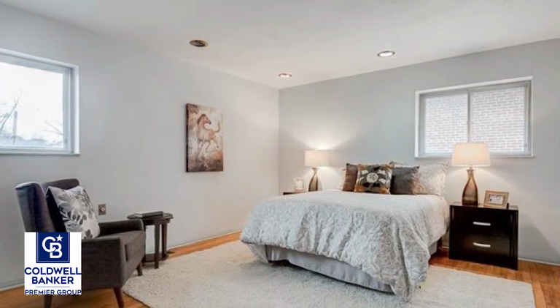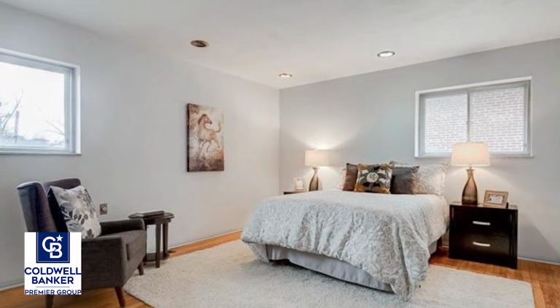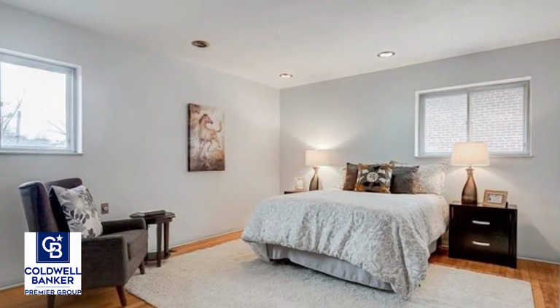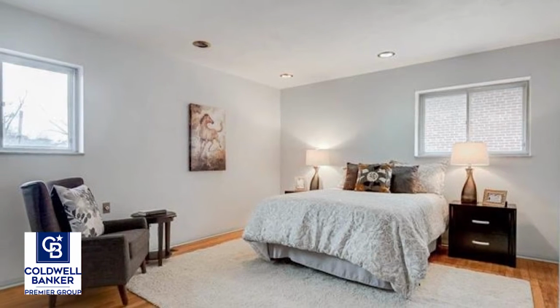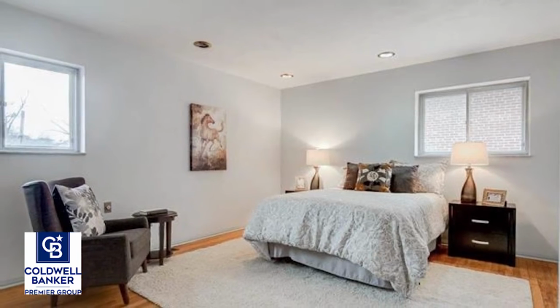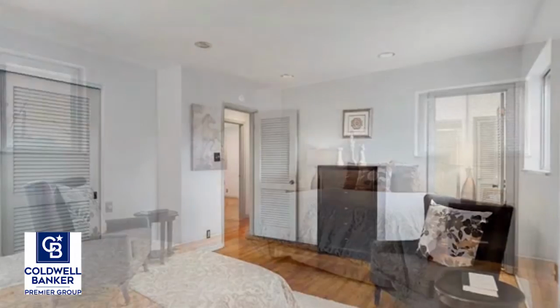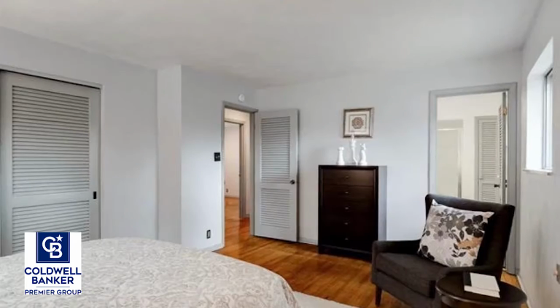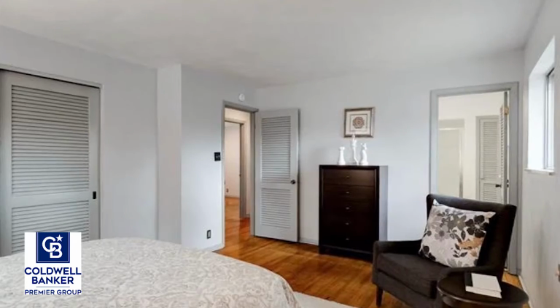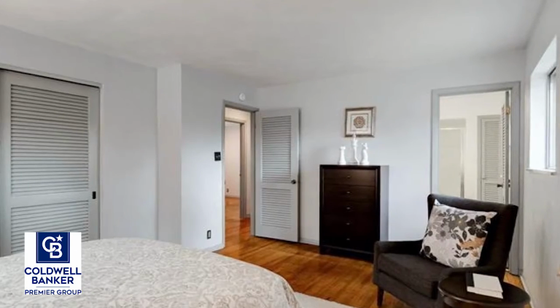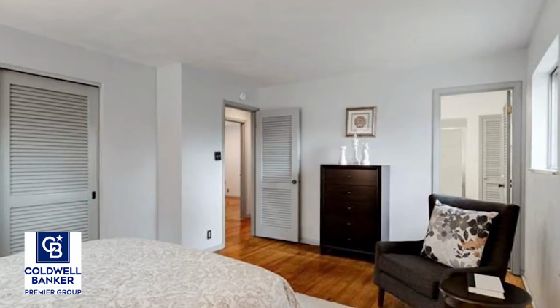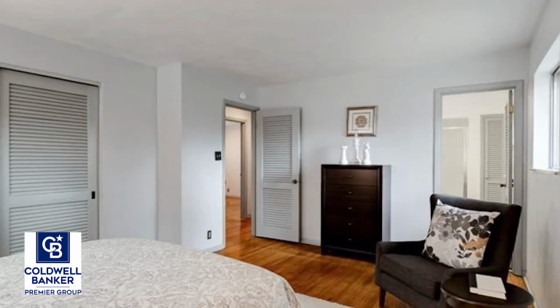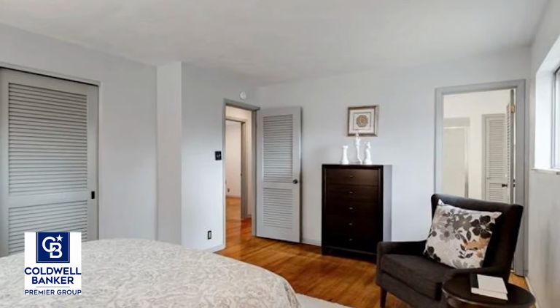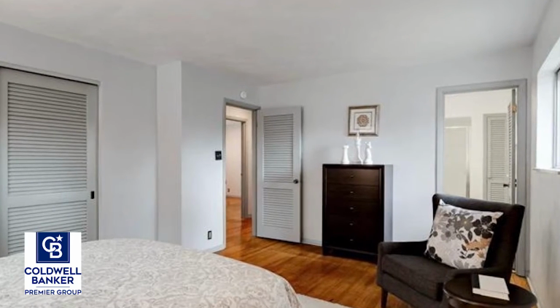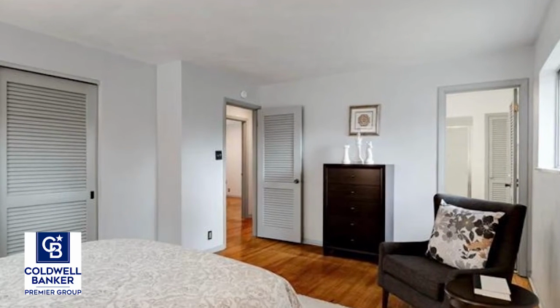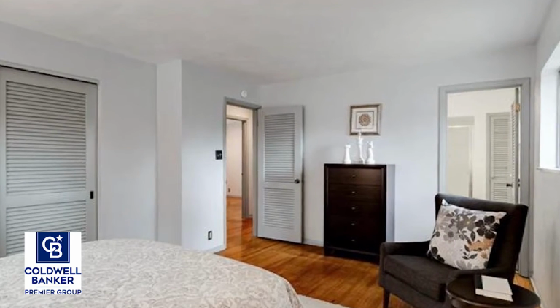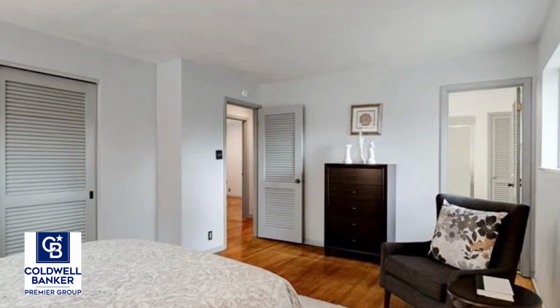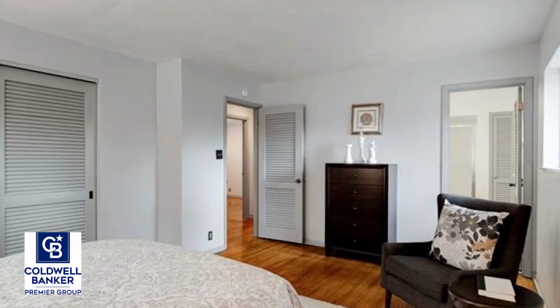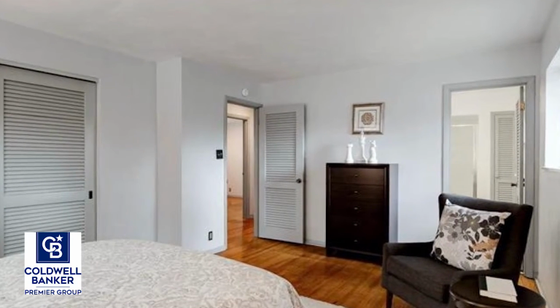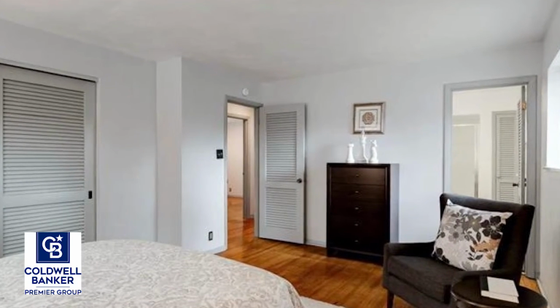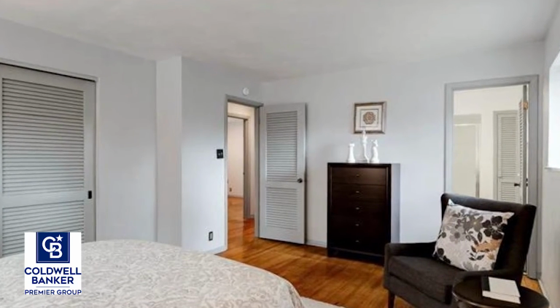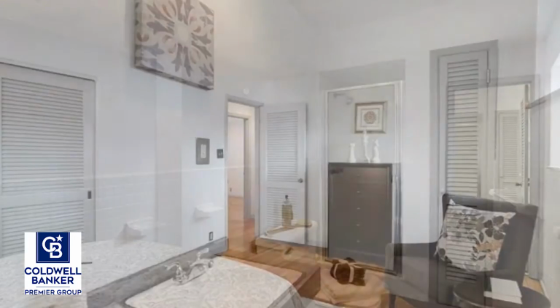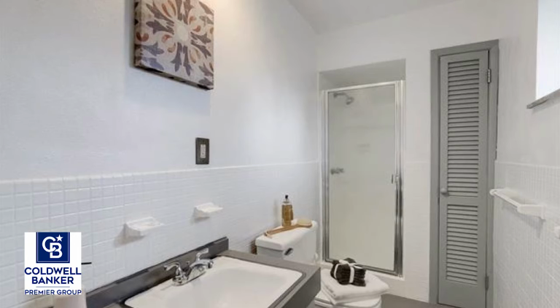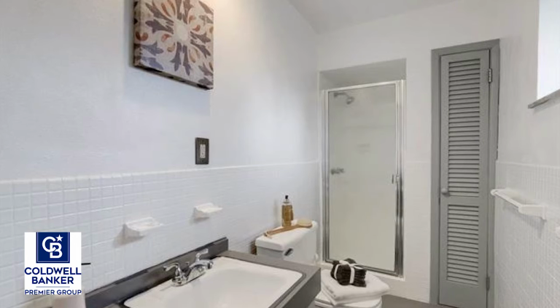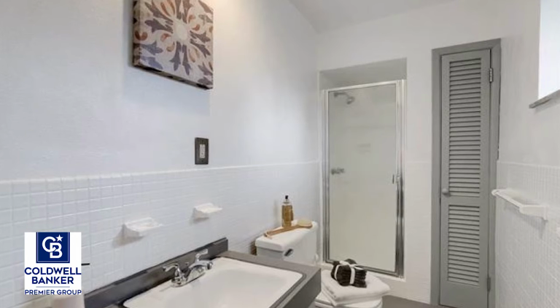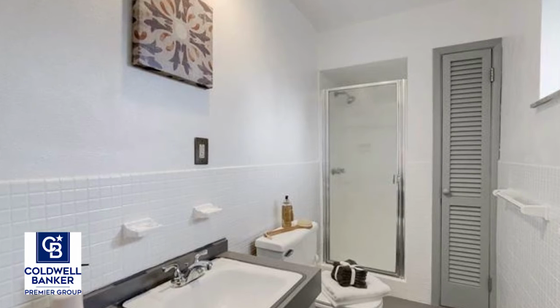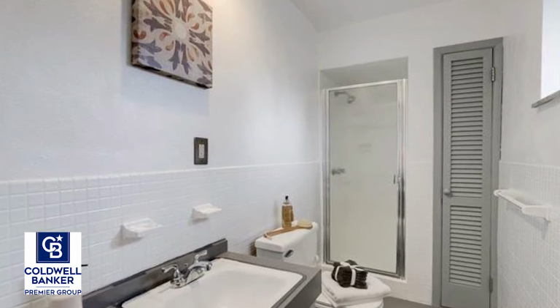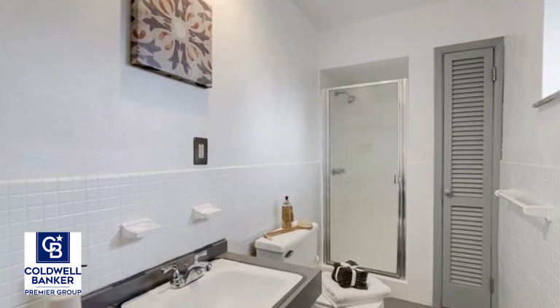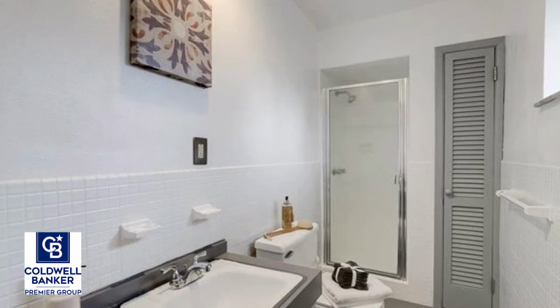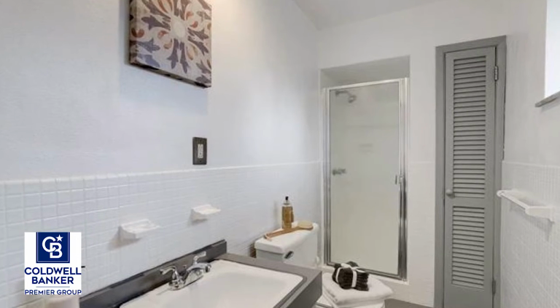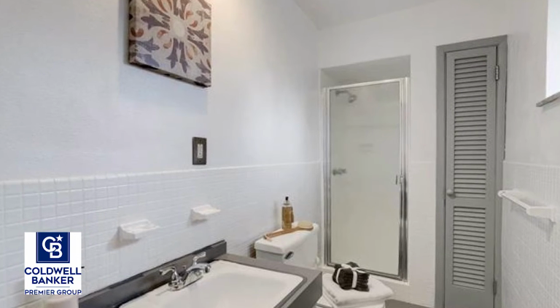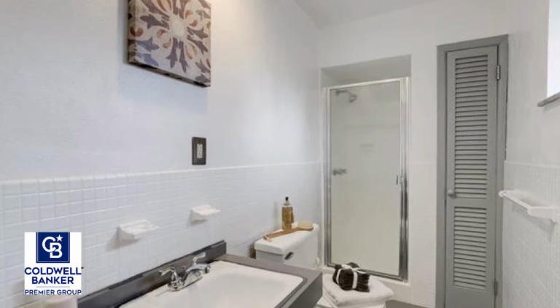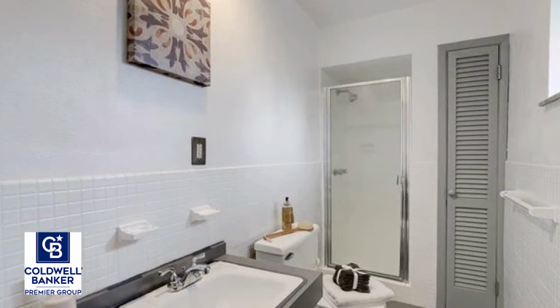The main floor also features a bright and airy master suite, two additional nicely sized bedrooms, and an additional full bath.